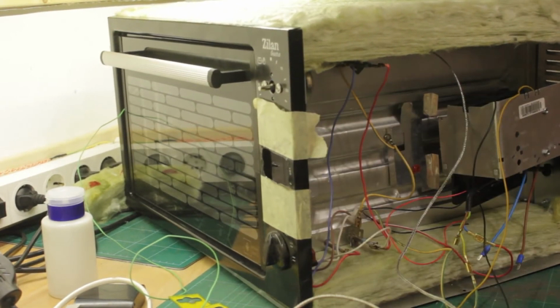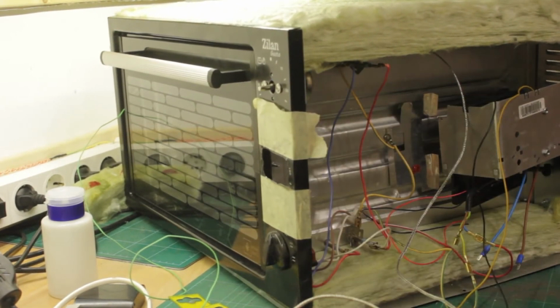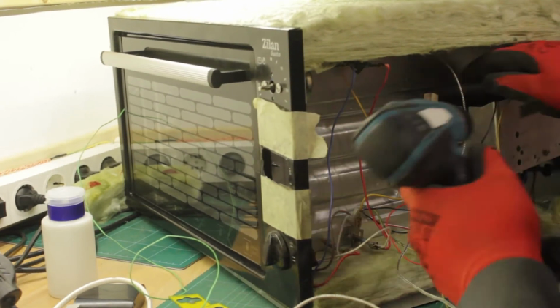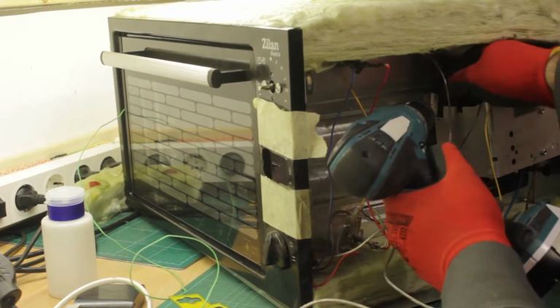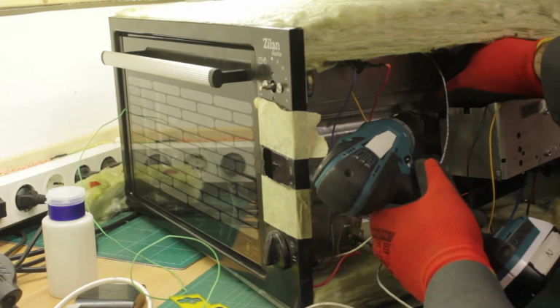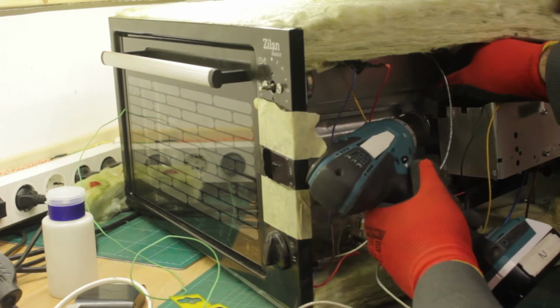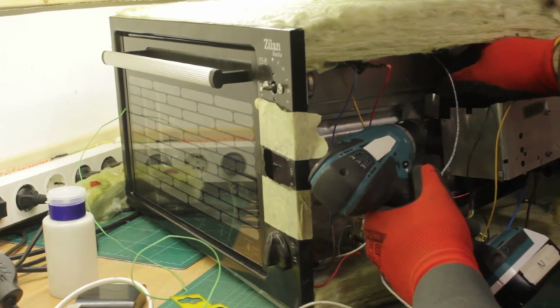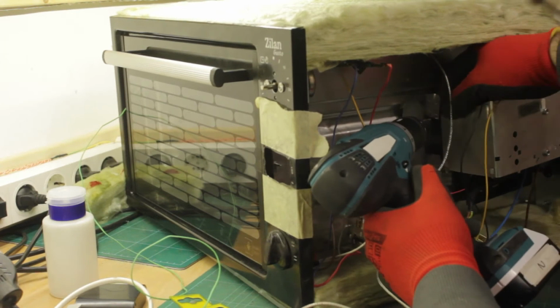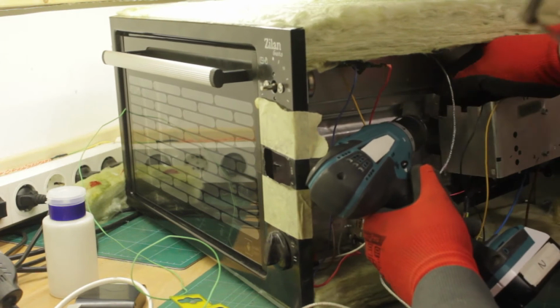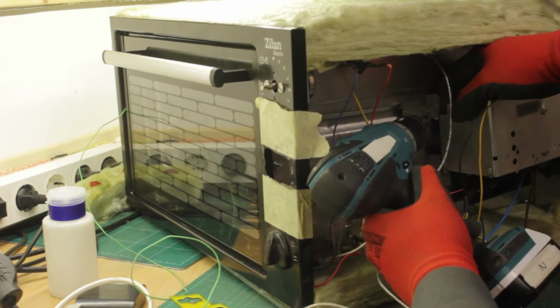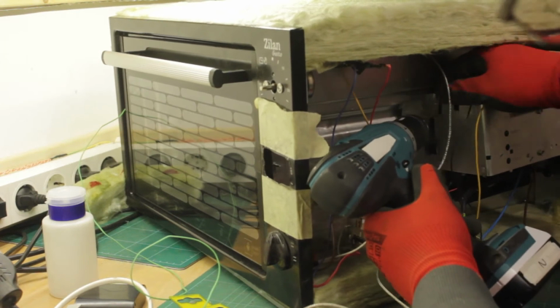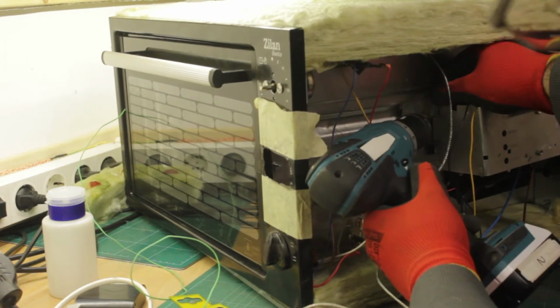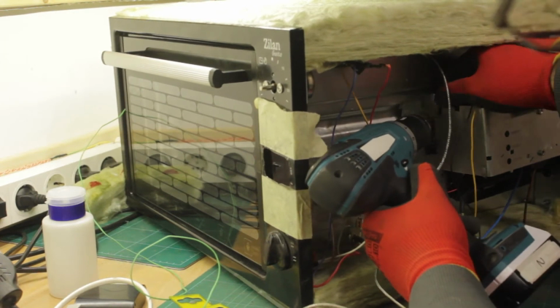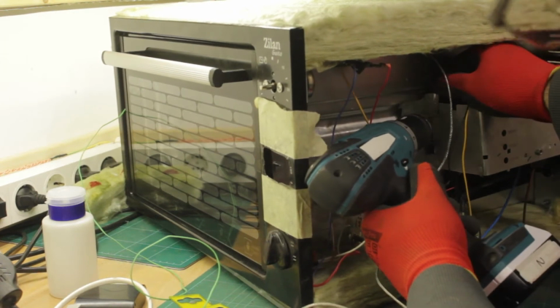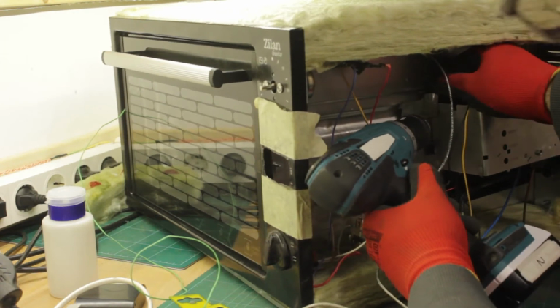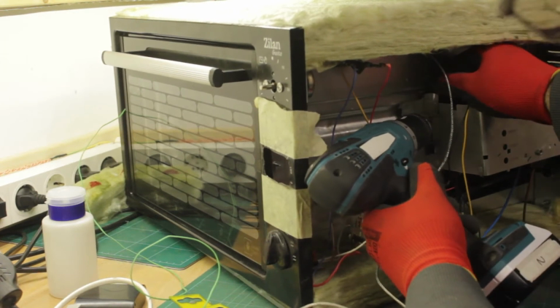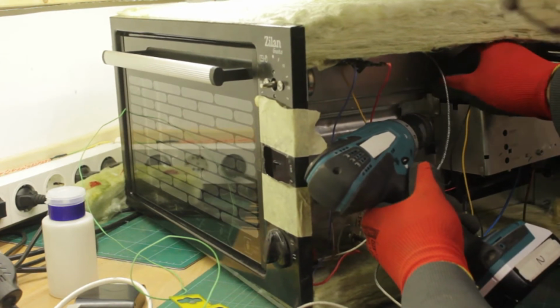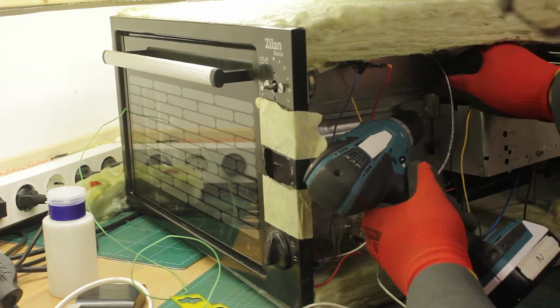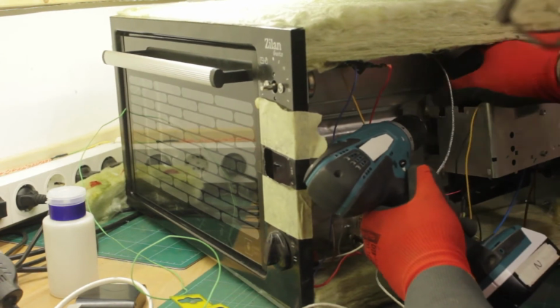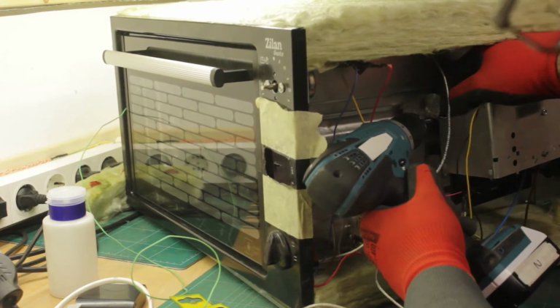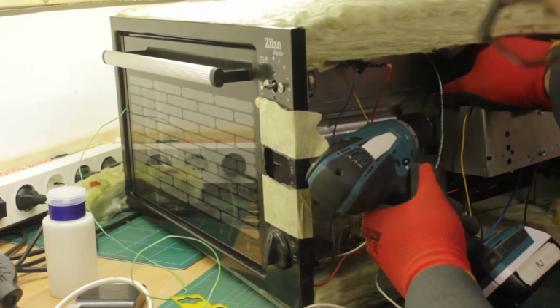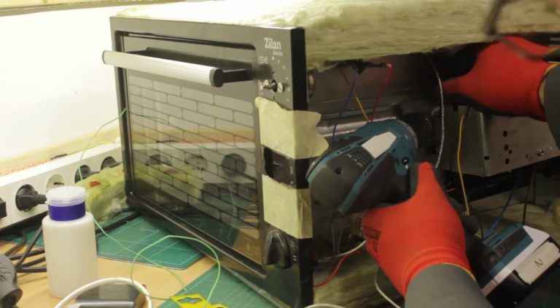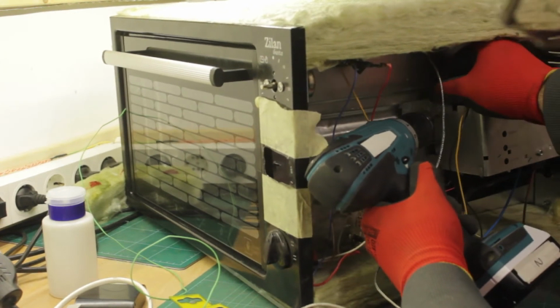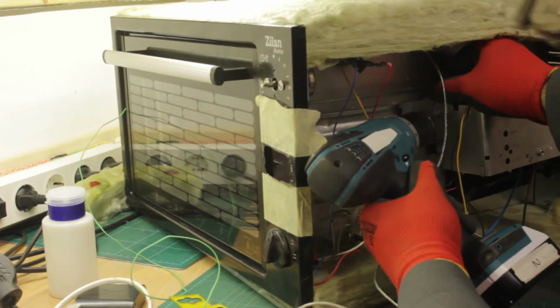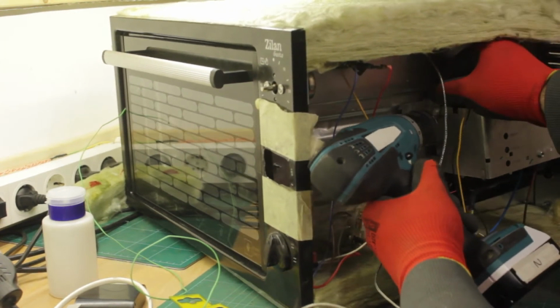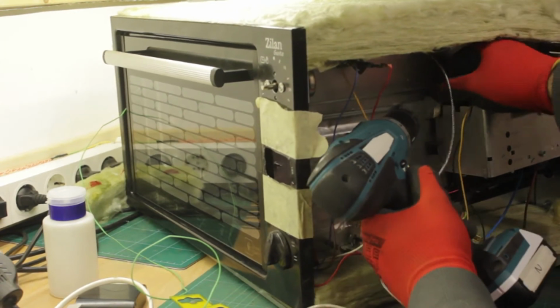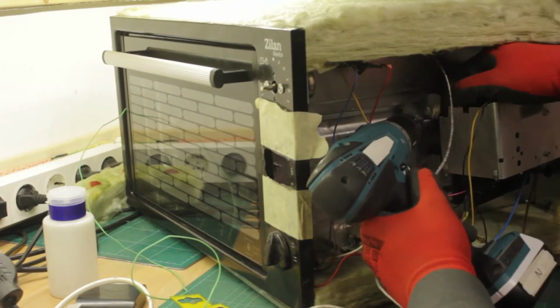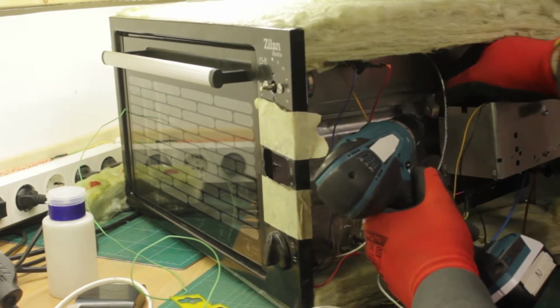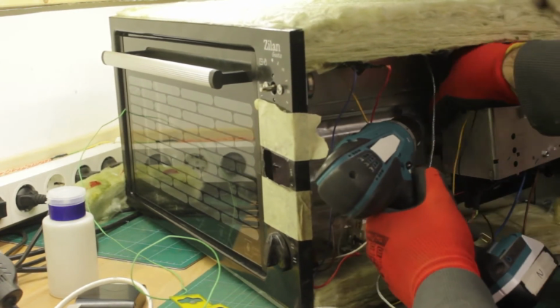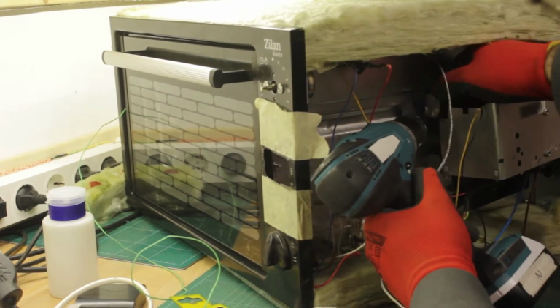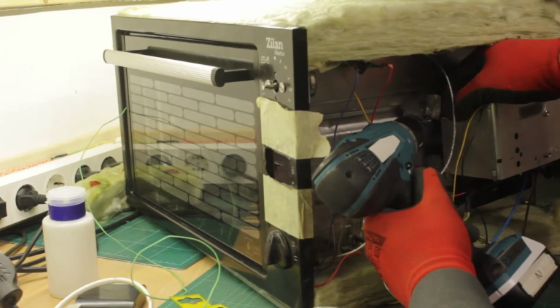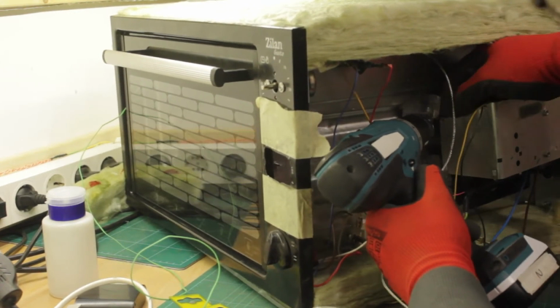Then I attach the bracket holding all the components to the body of the oven, which had been glued using heat-resistant silicone.